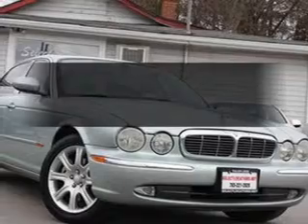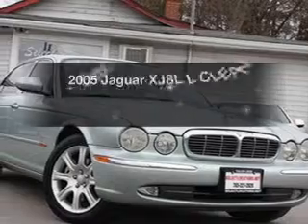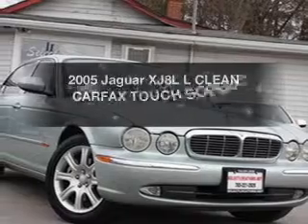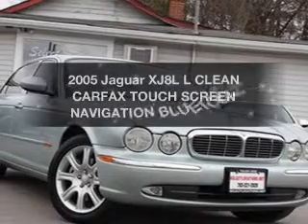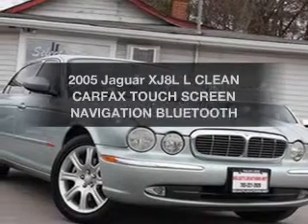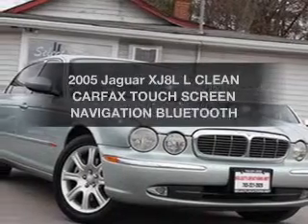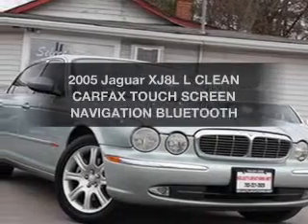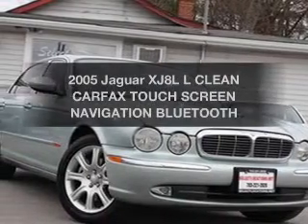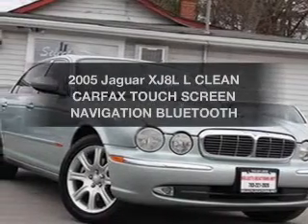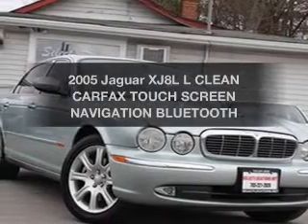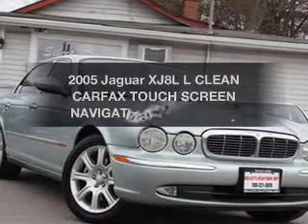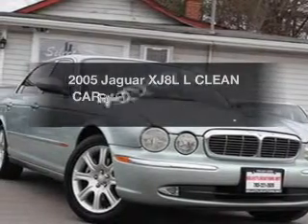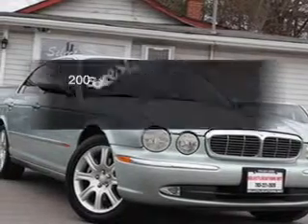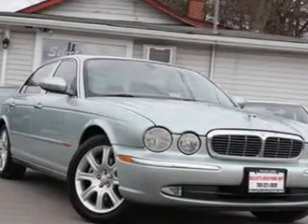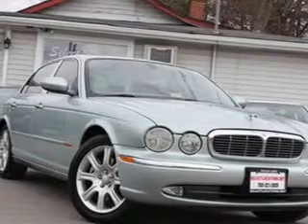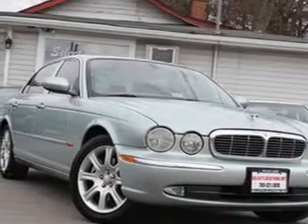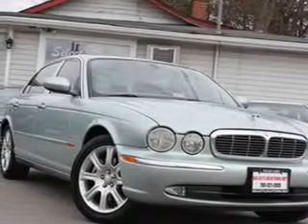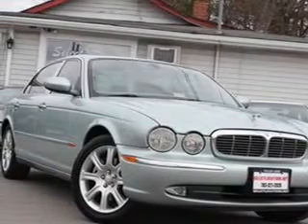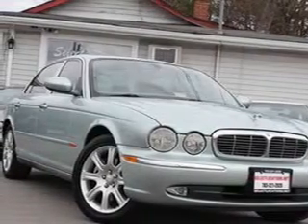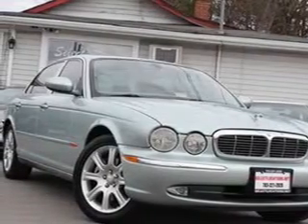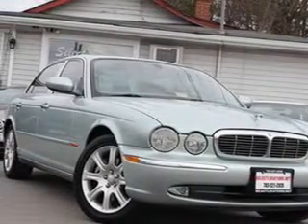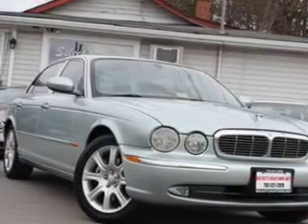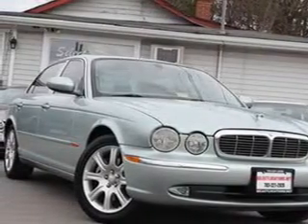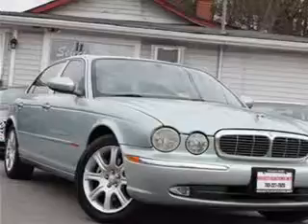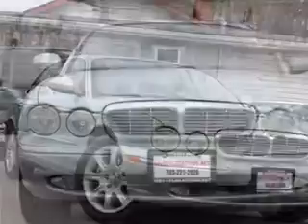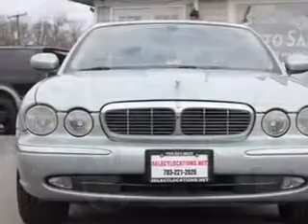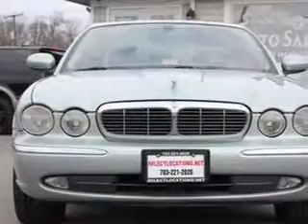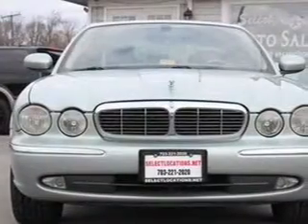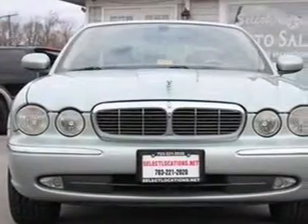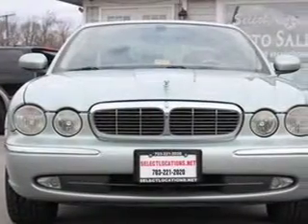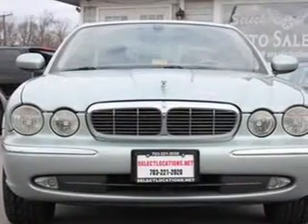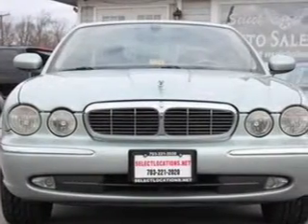Introducing the 2005 Jaguar XJ8L. Travel the roads in style and comfort in this great vehicle.